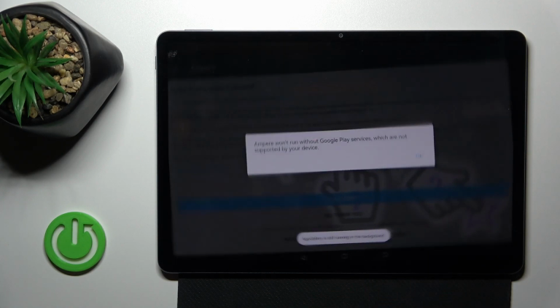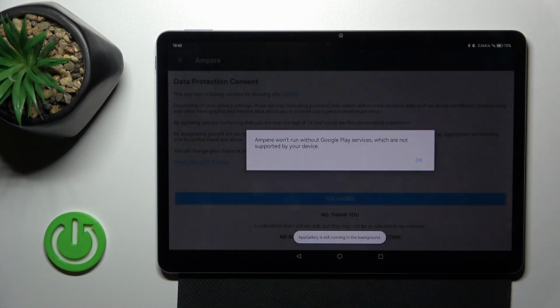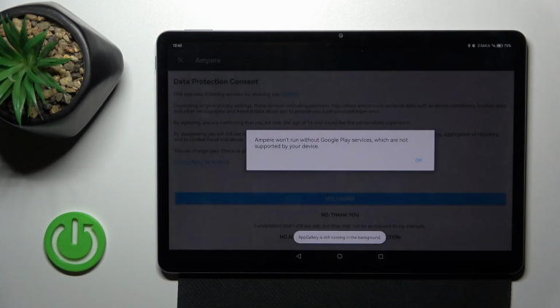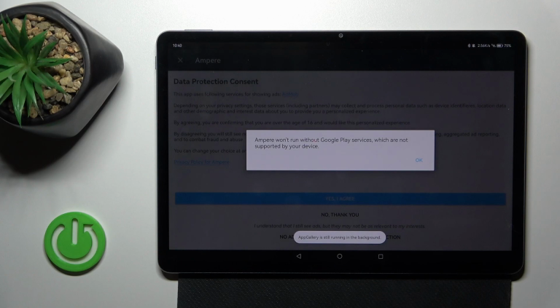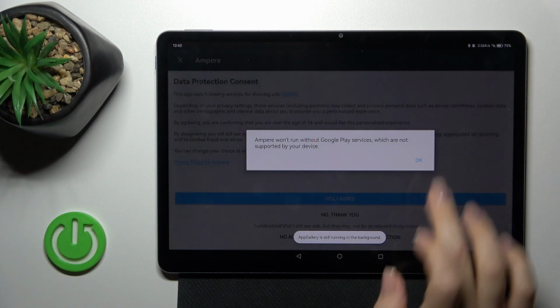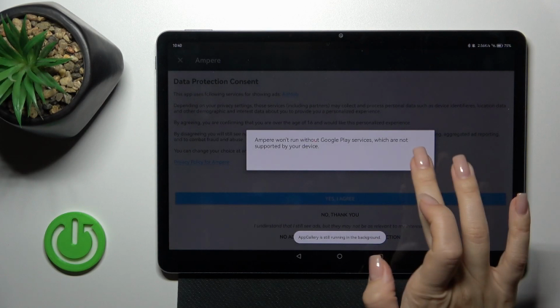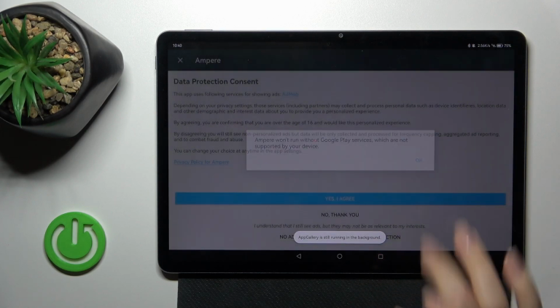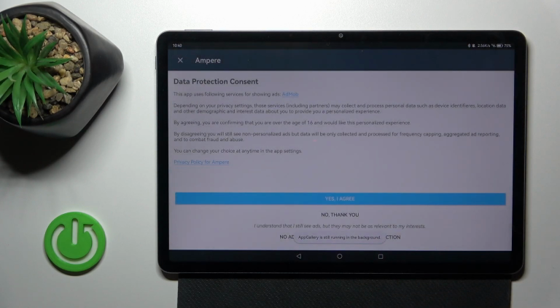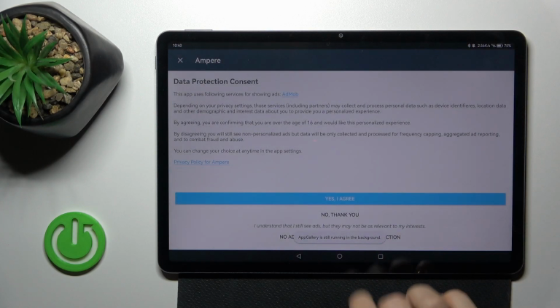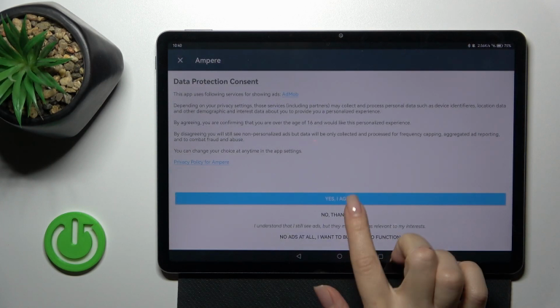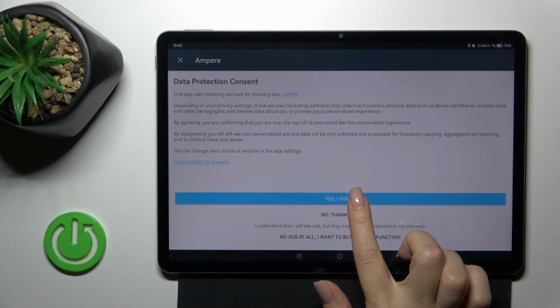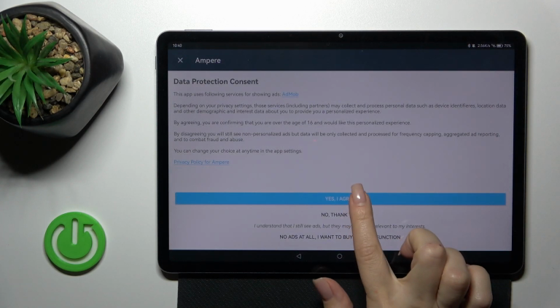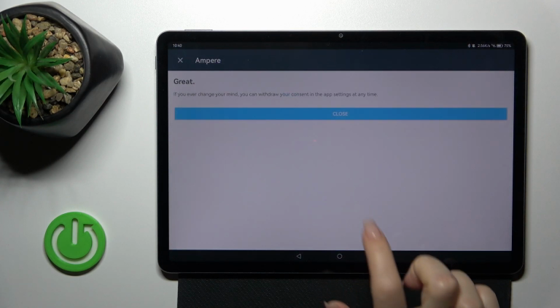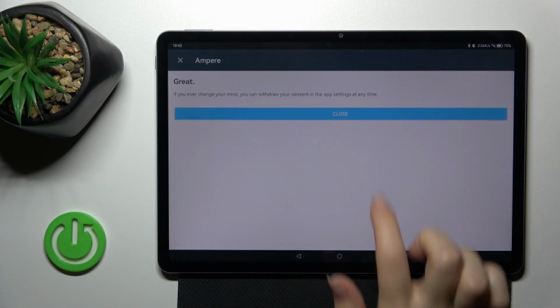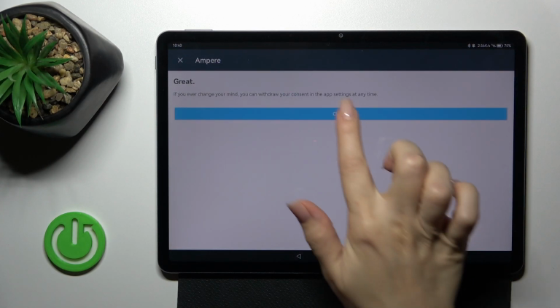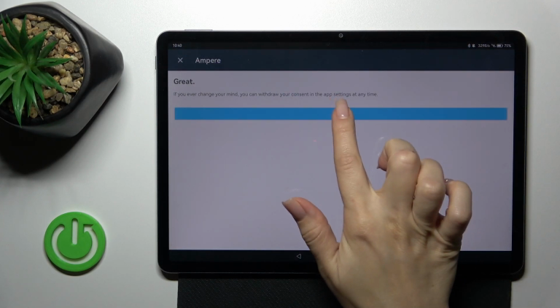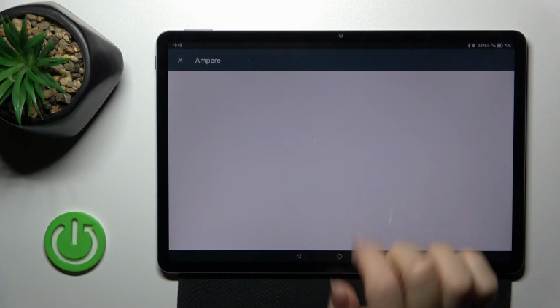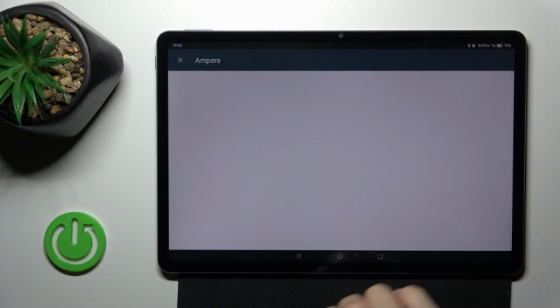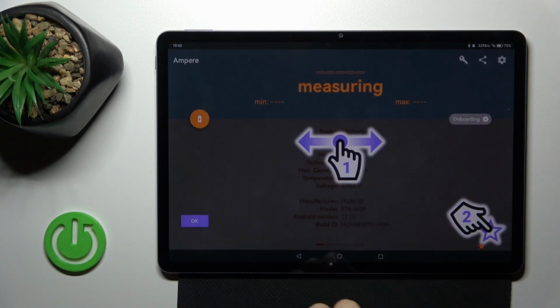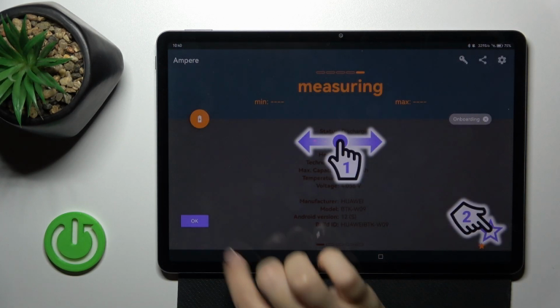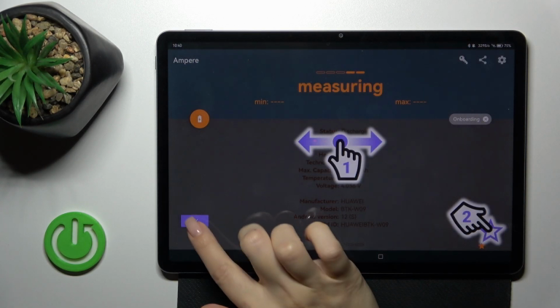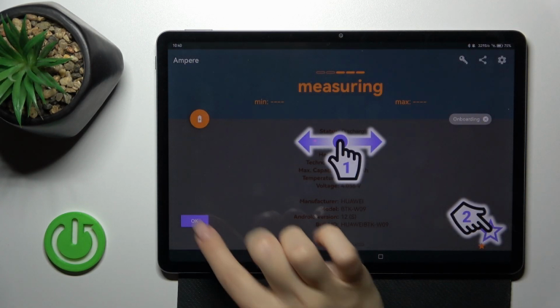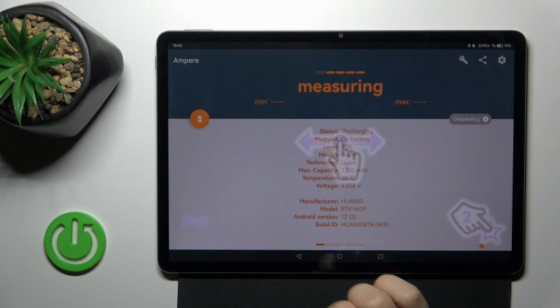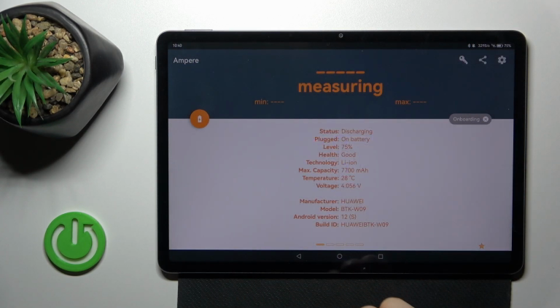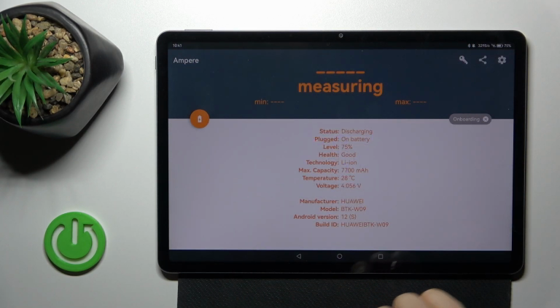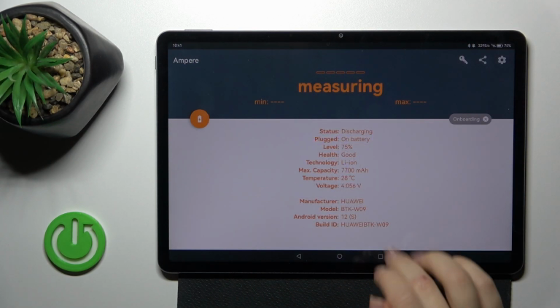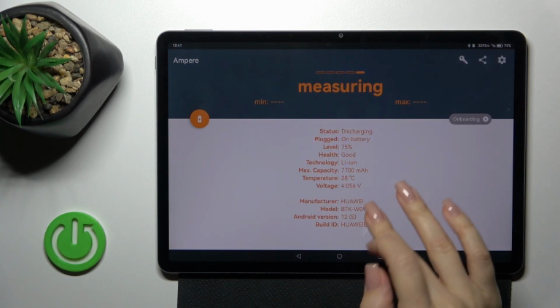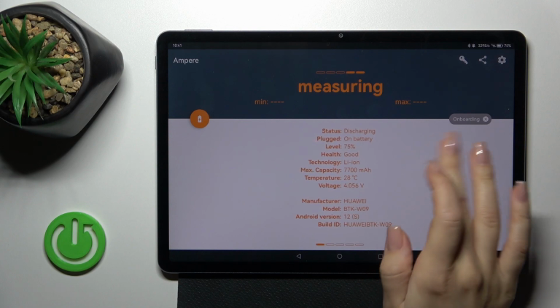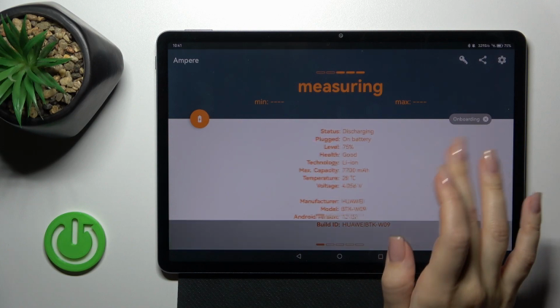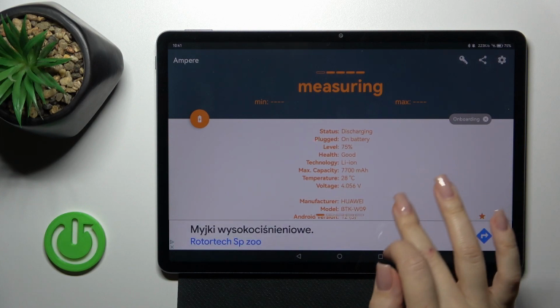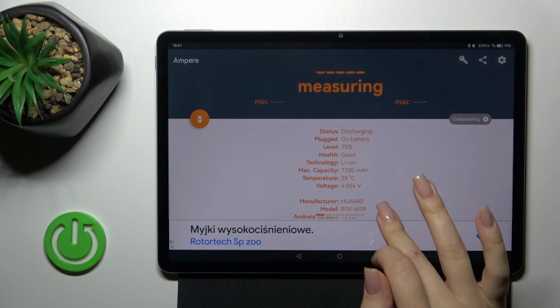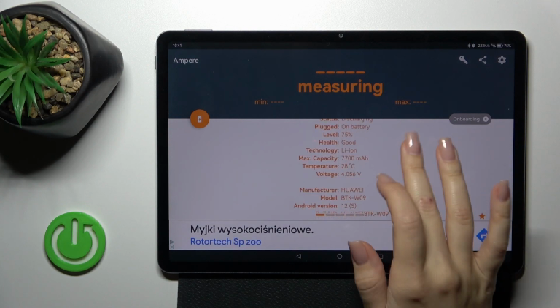Tap to open, click okay, tap yes, I agree, then close and tap okay once again.